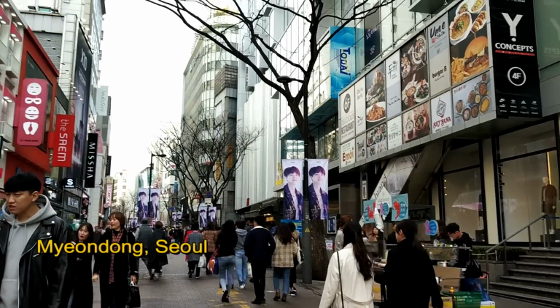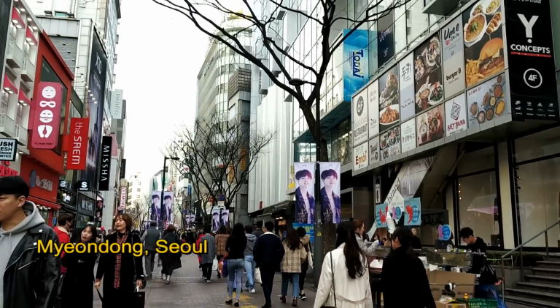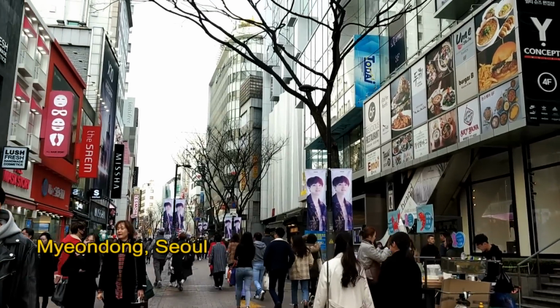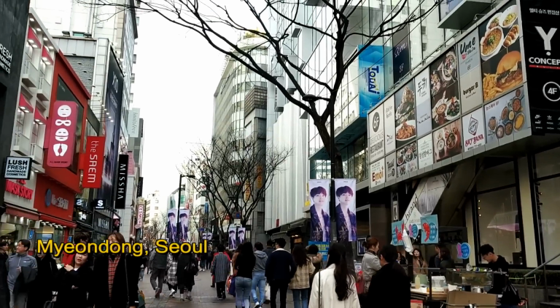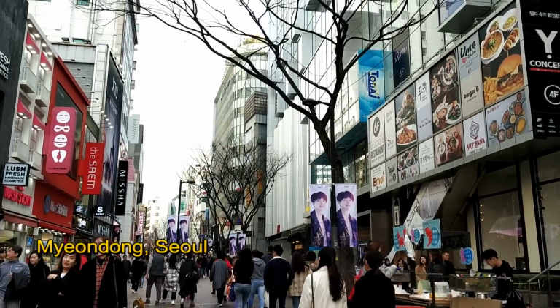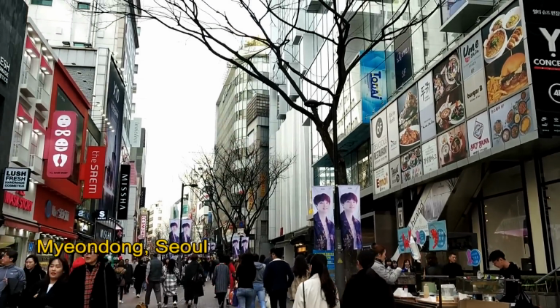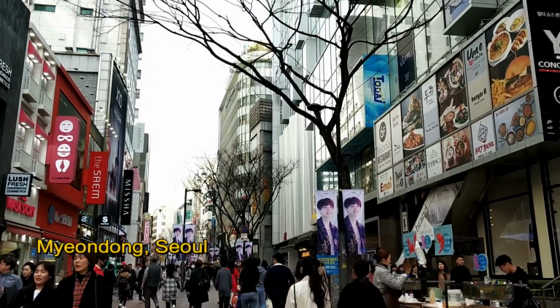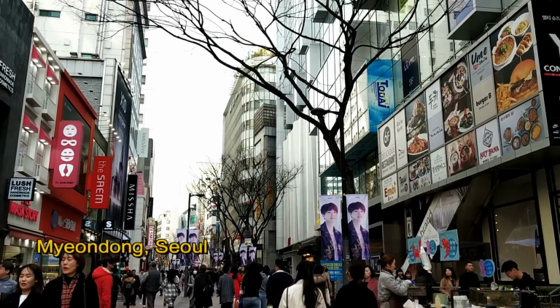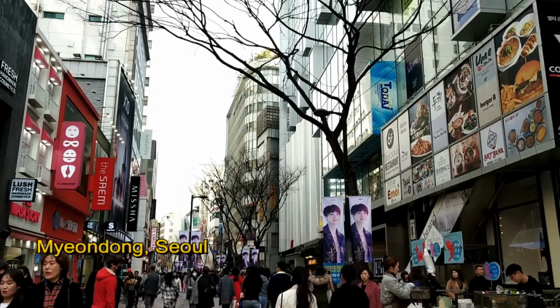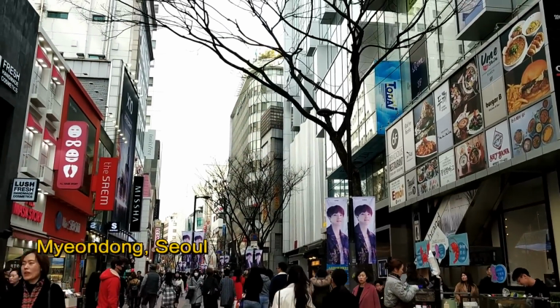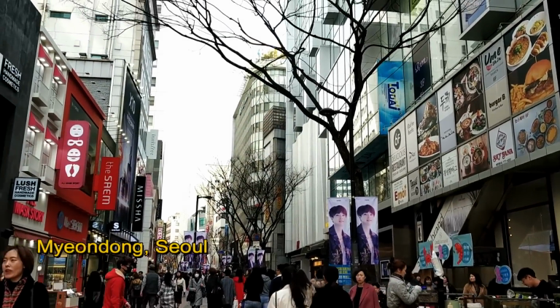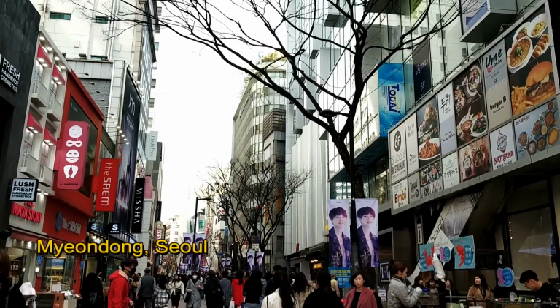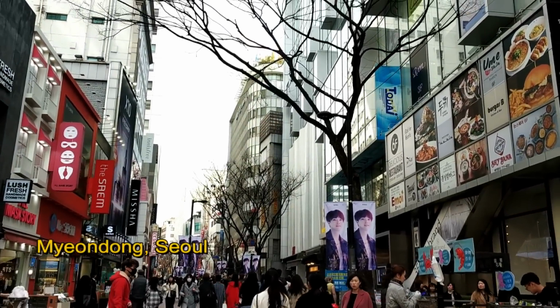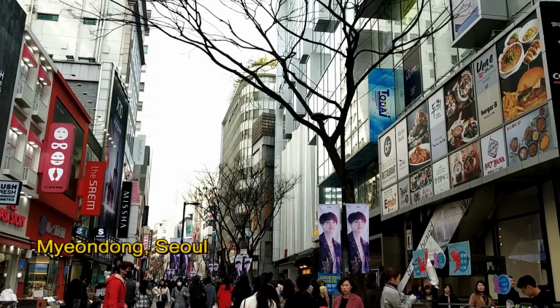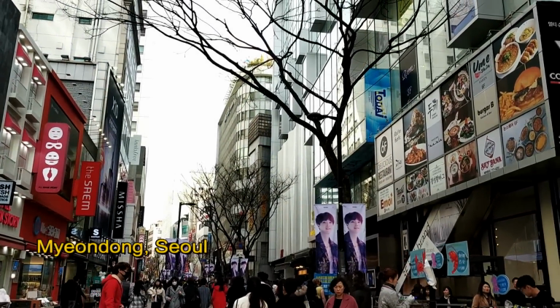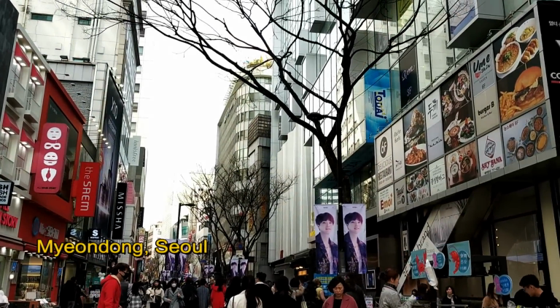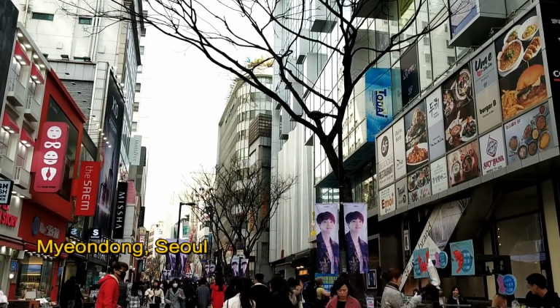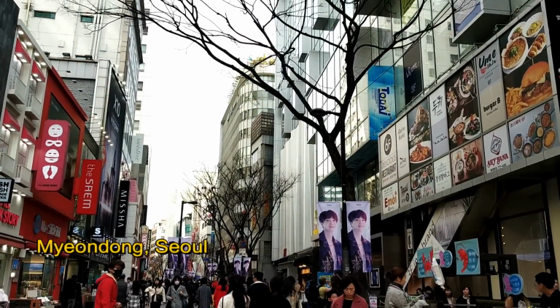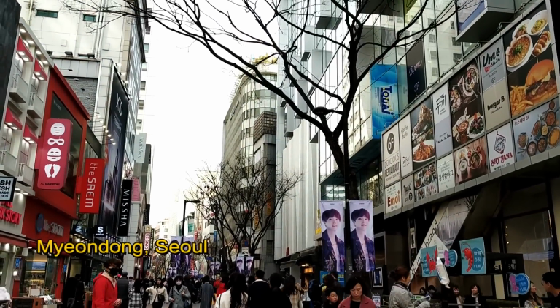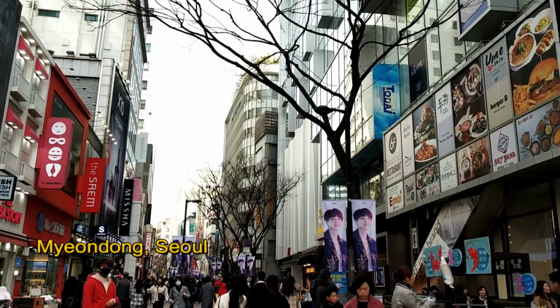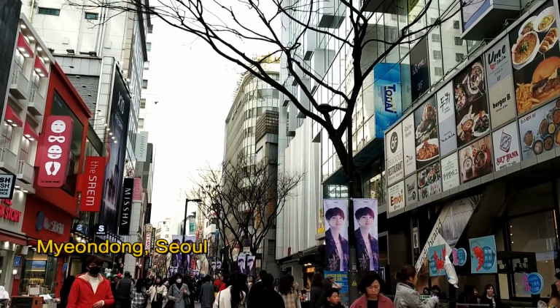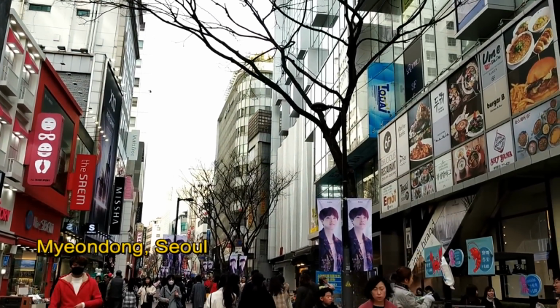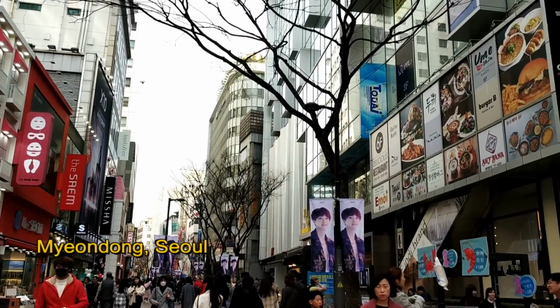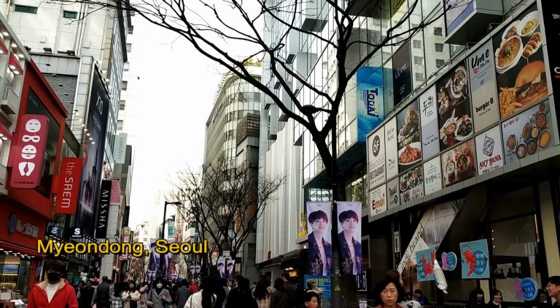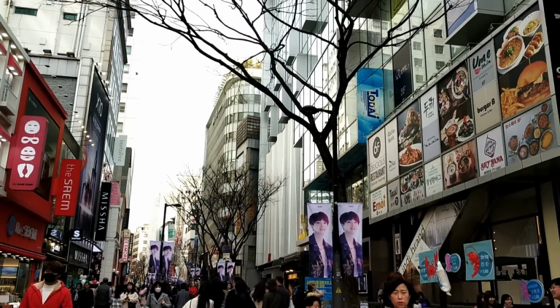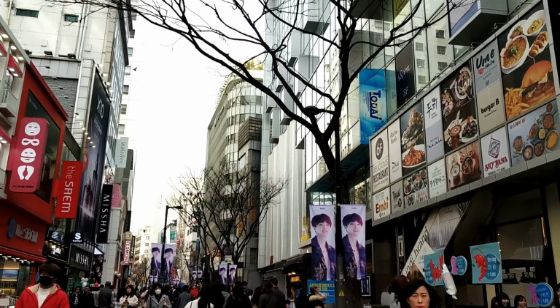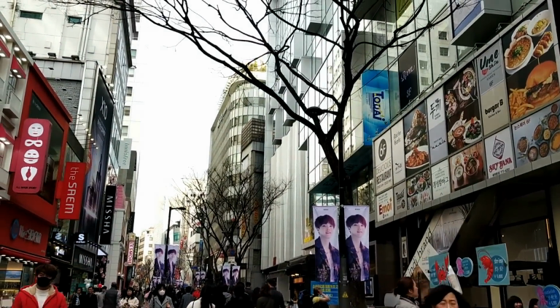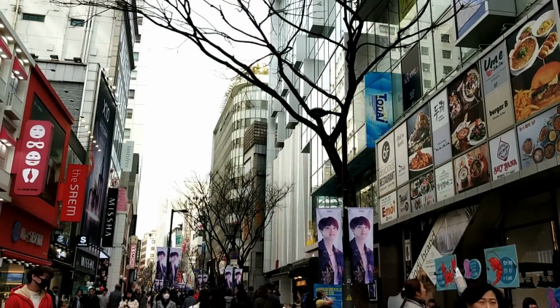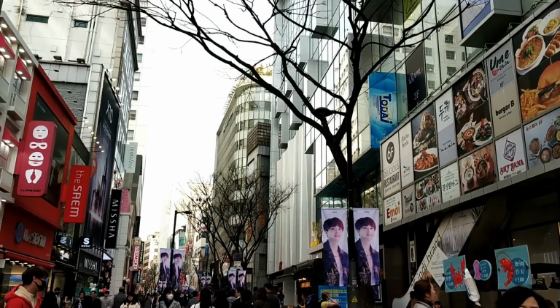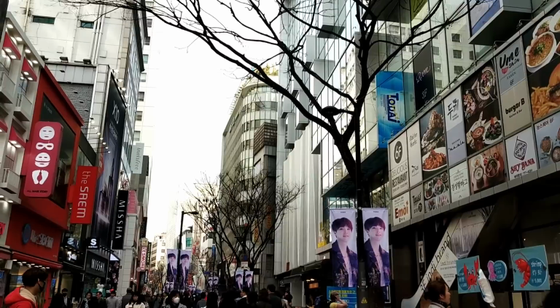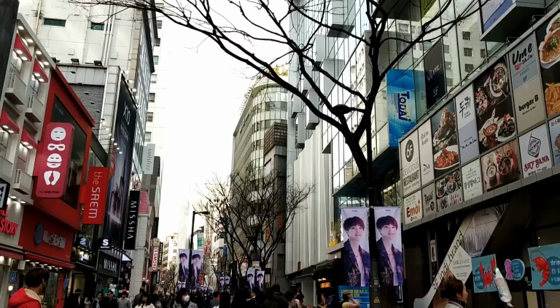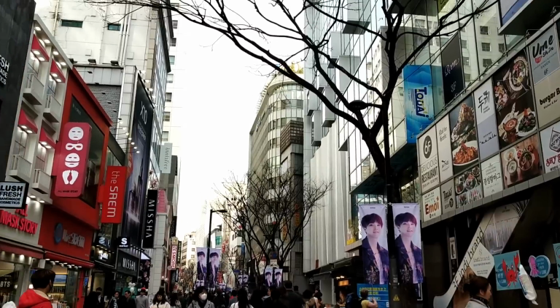Okay, we are at the main street. BTS has taken over Myeongdong, it seems!